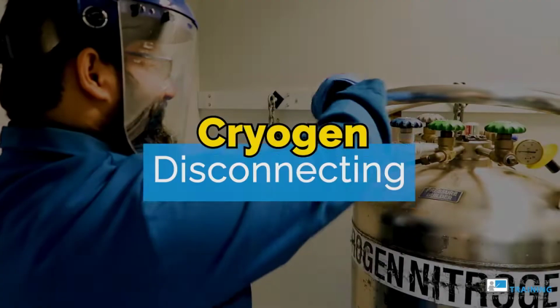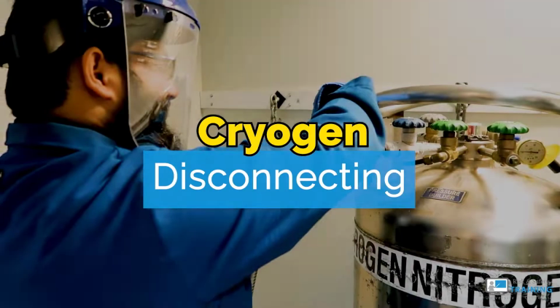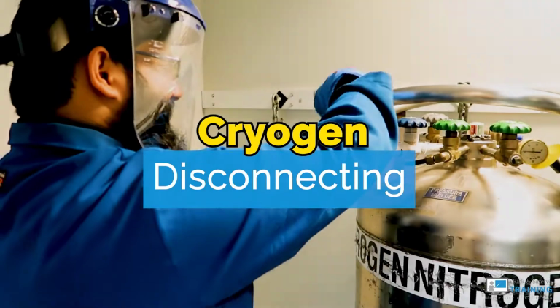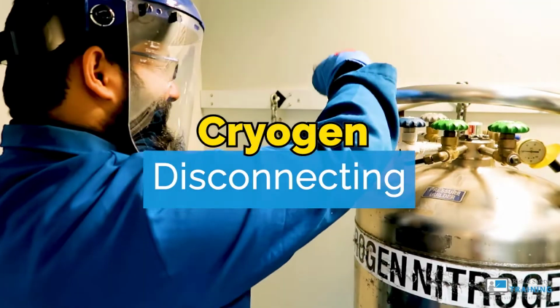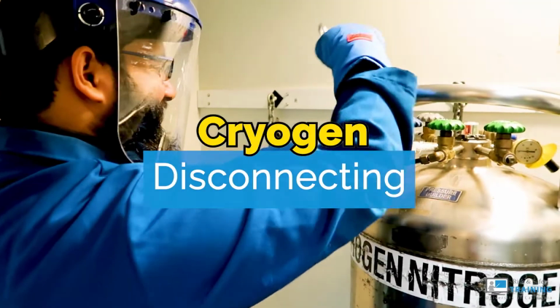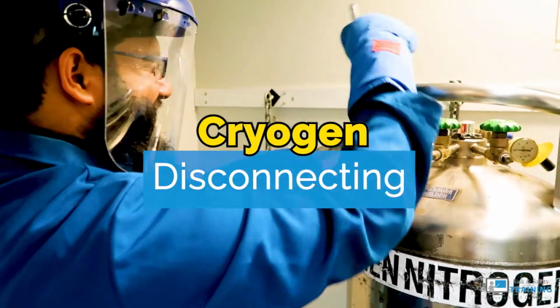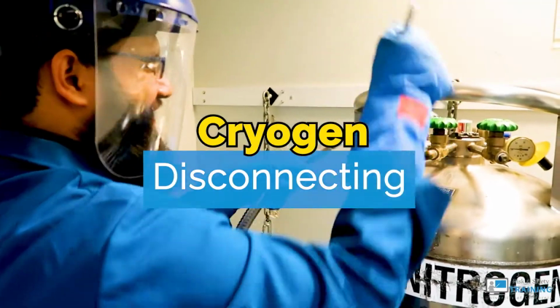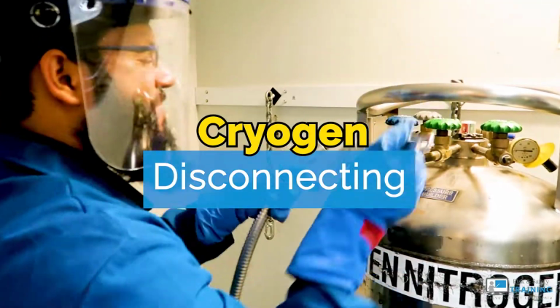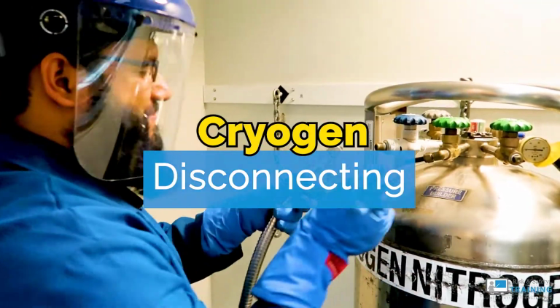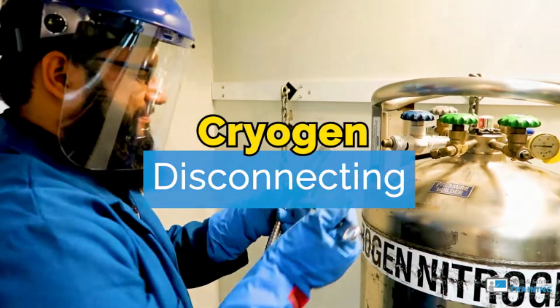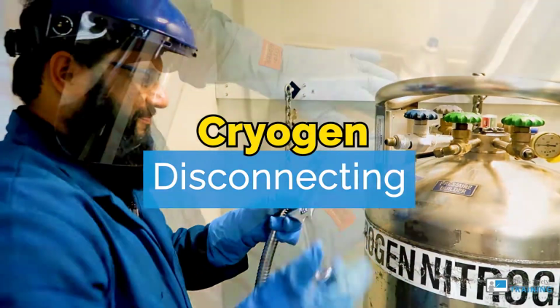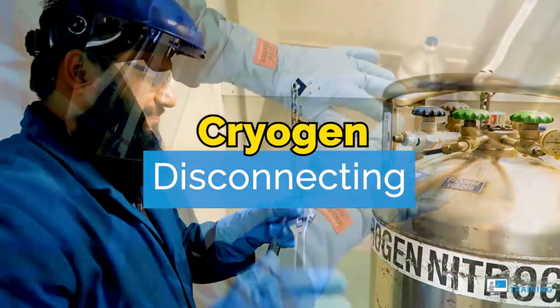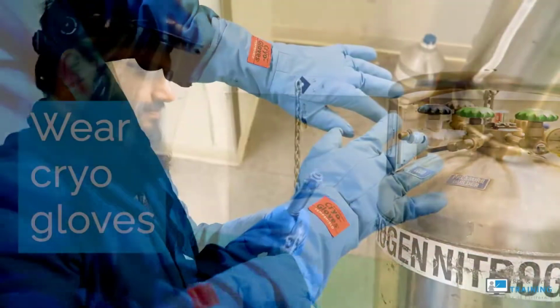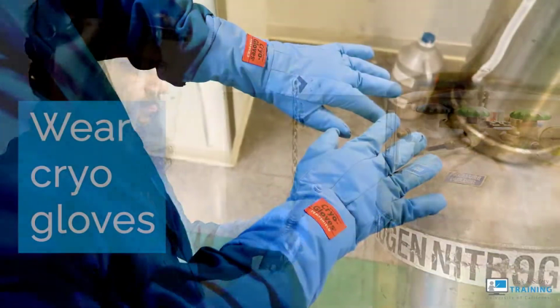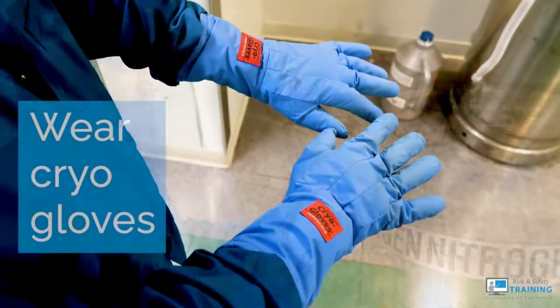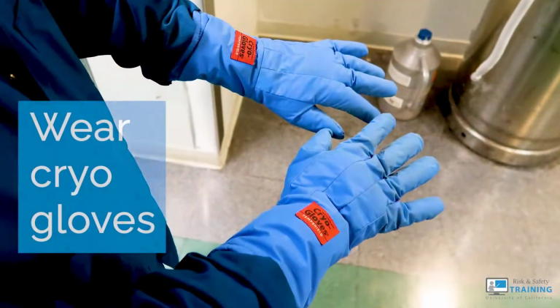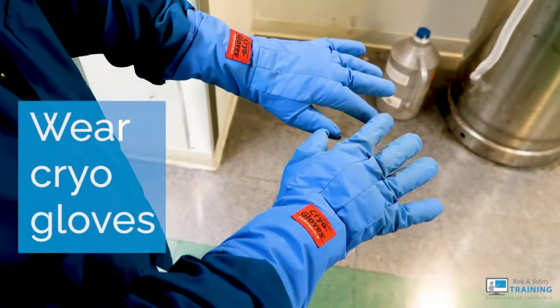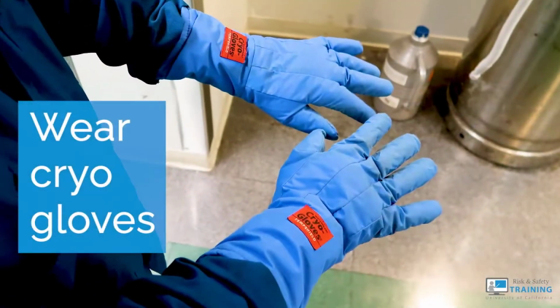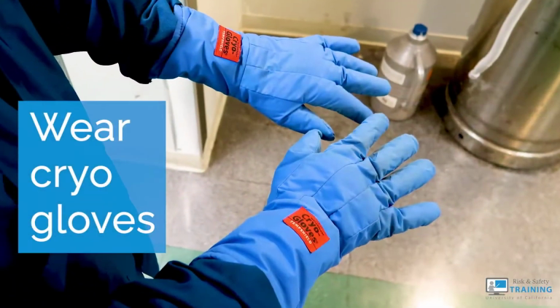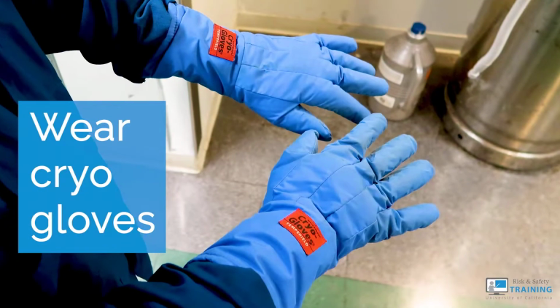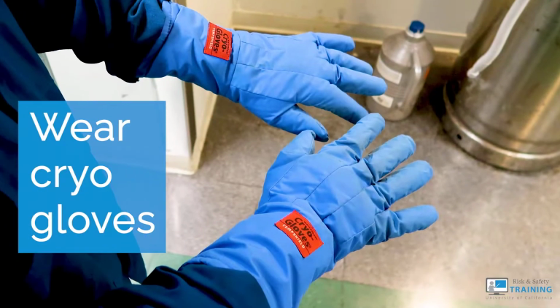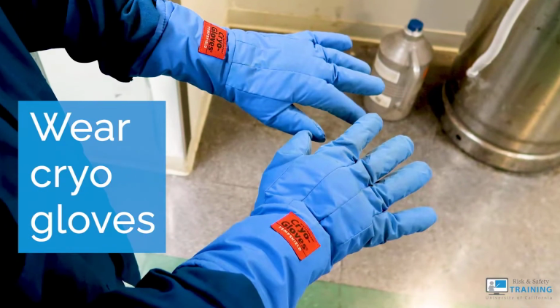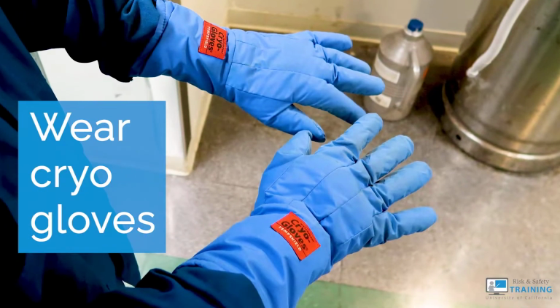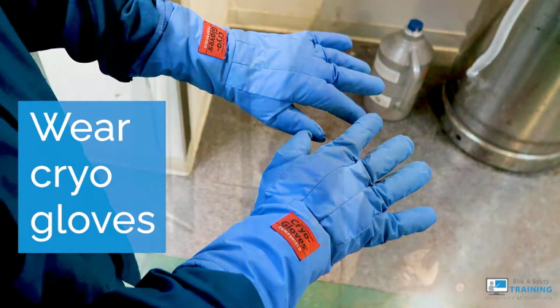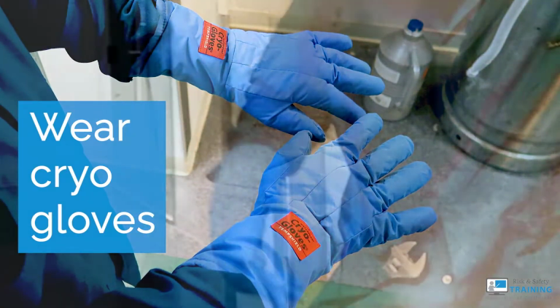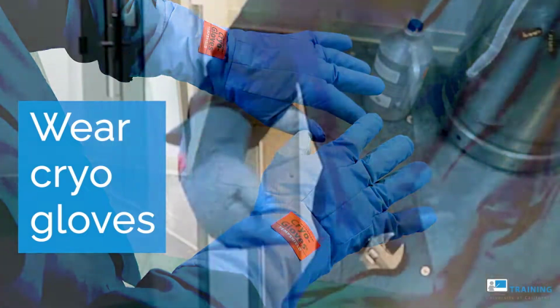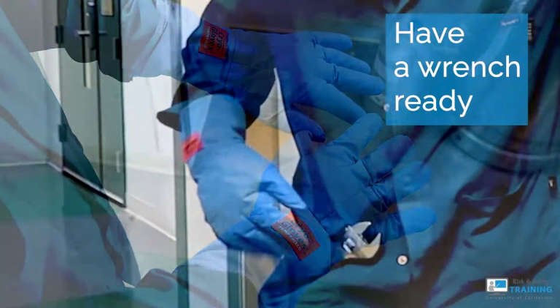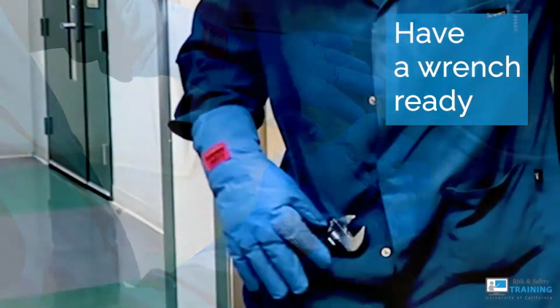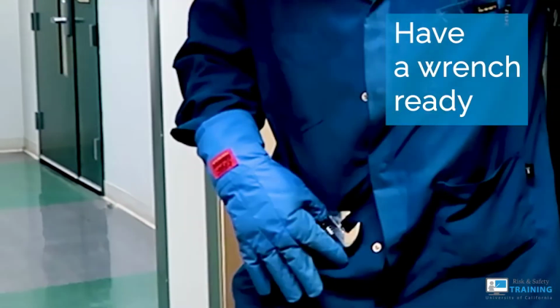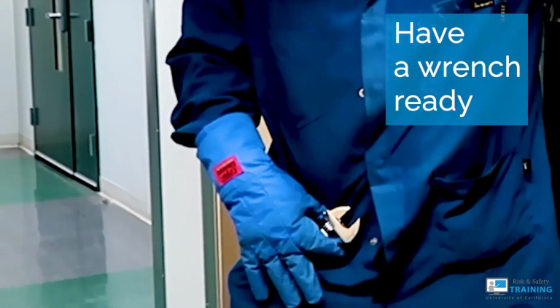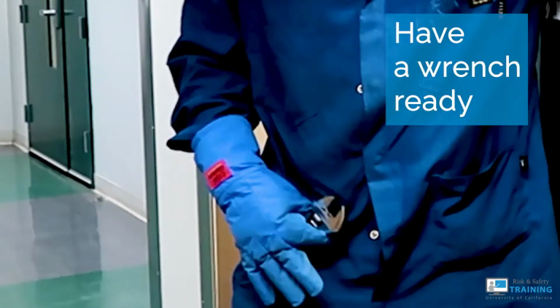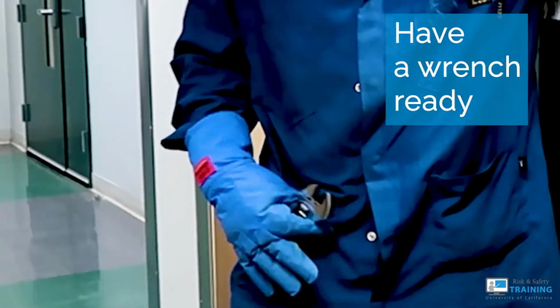When disconnecting a transfer hose from a liquid nitrogen source, make sure you're wearing cryogenic gloves and have a wrench ready.